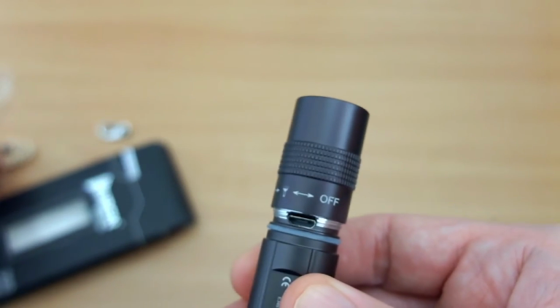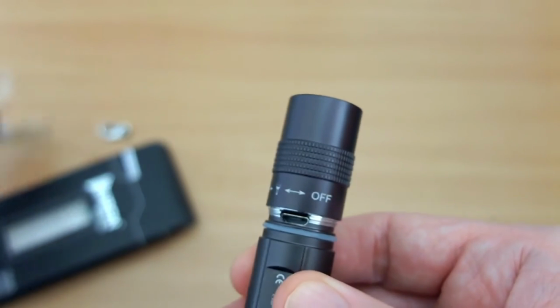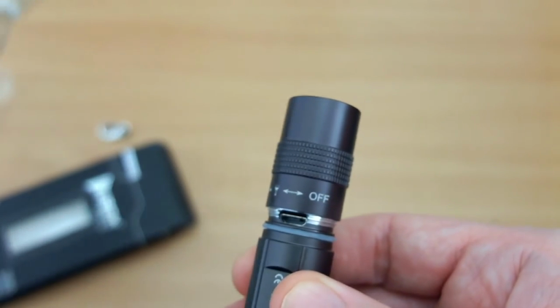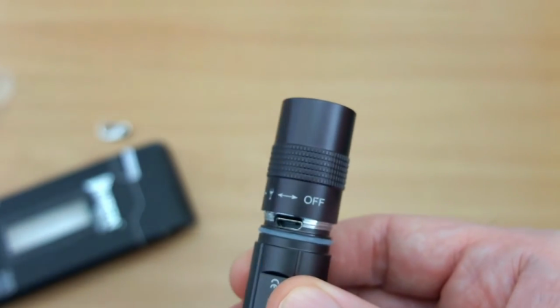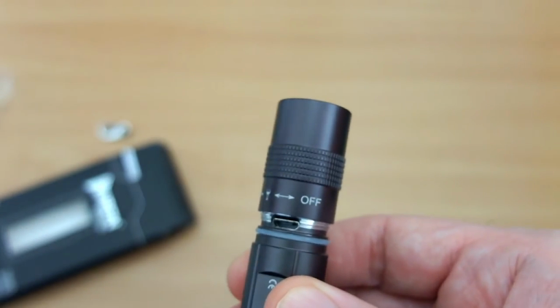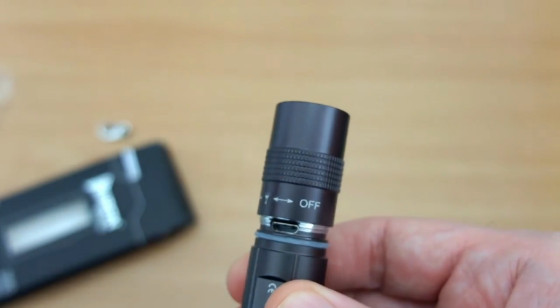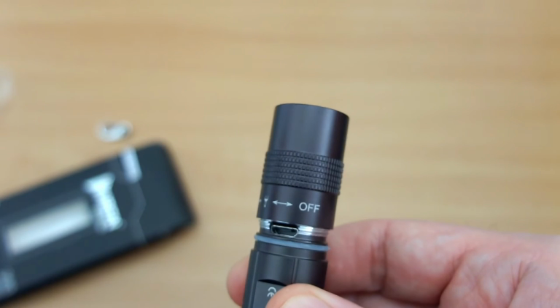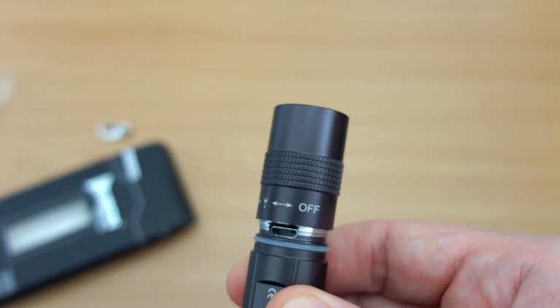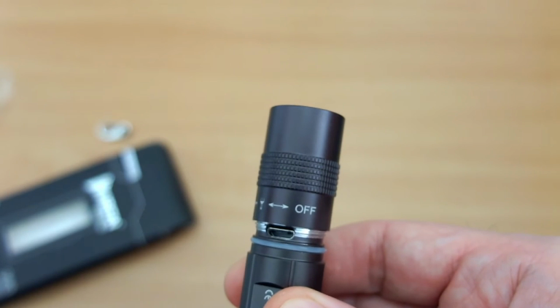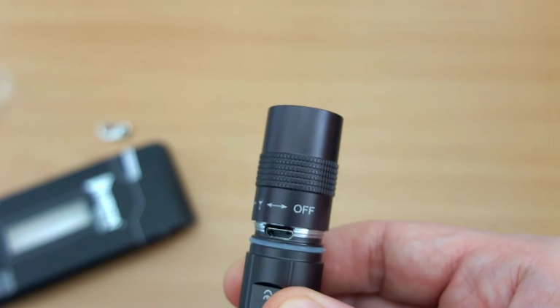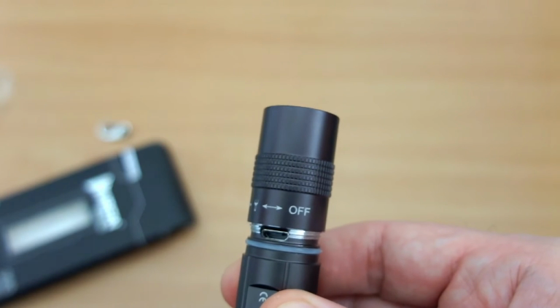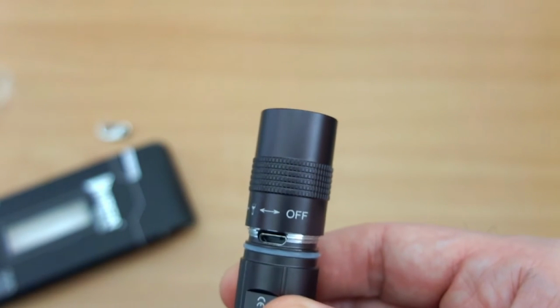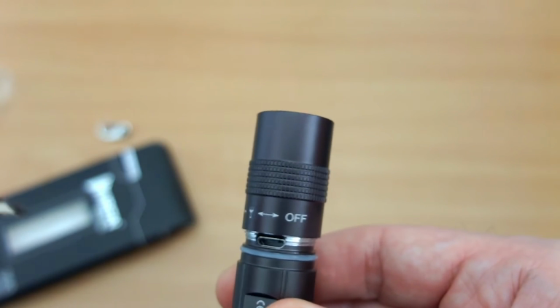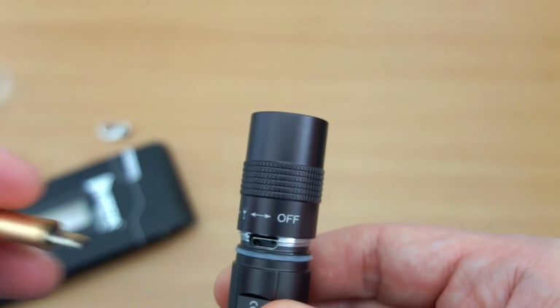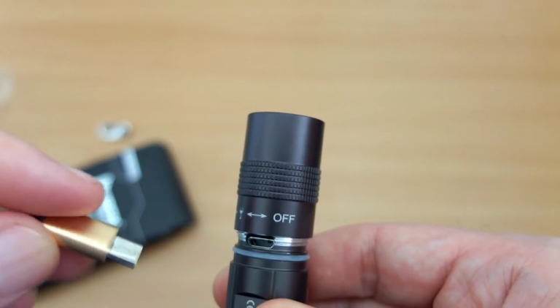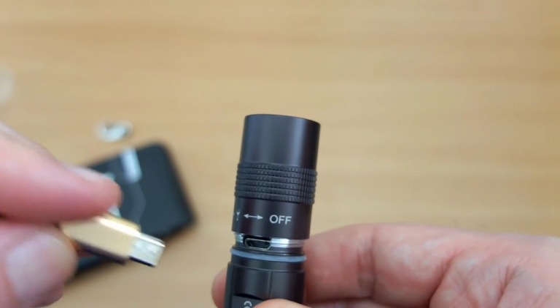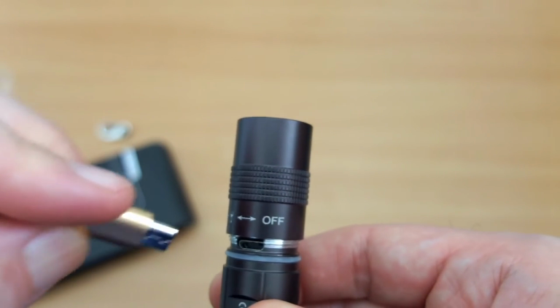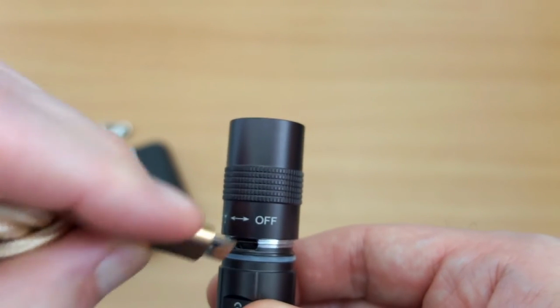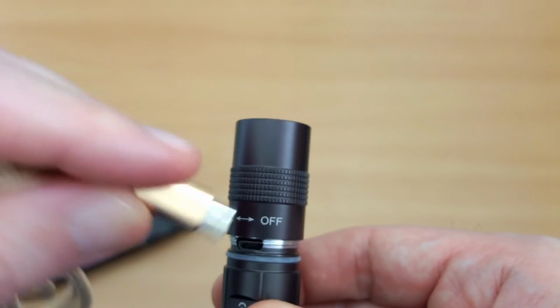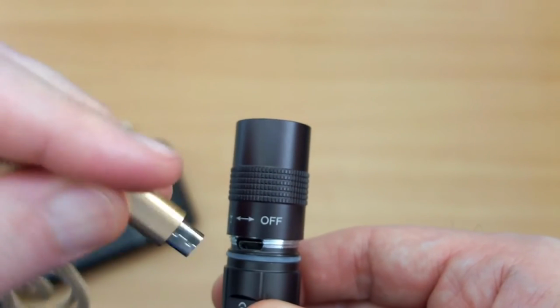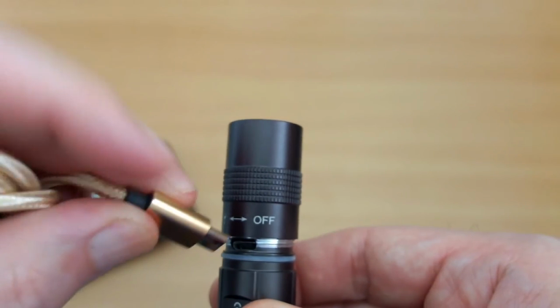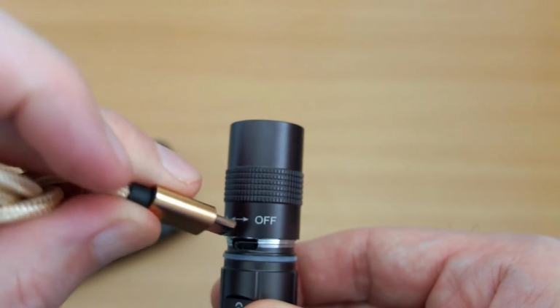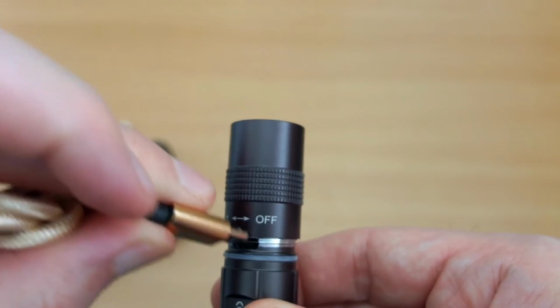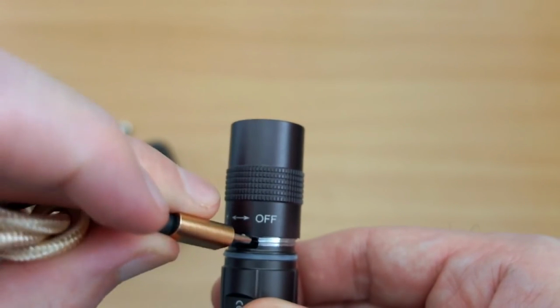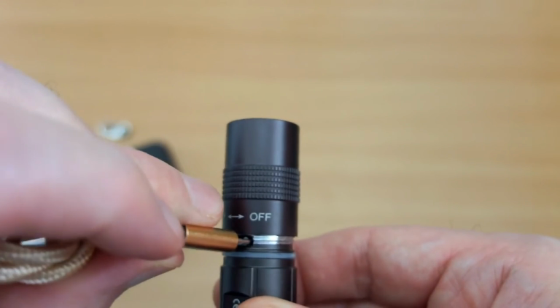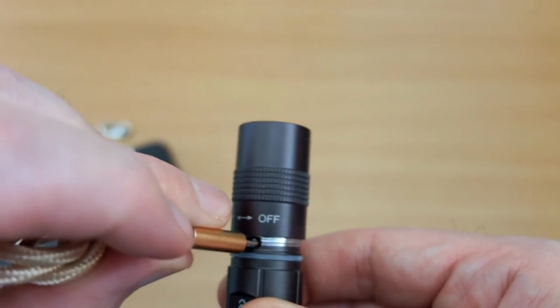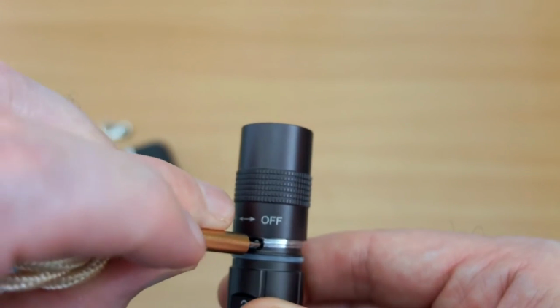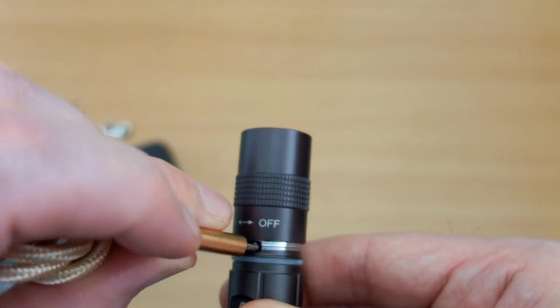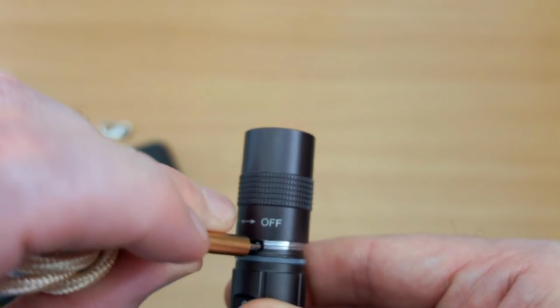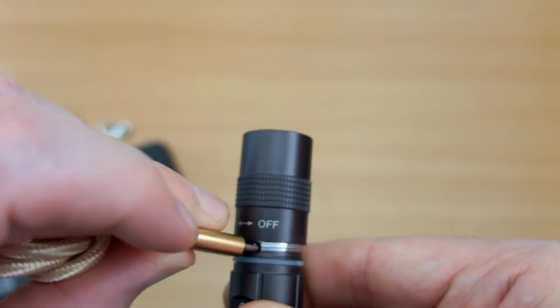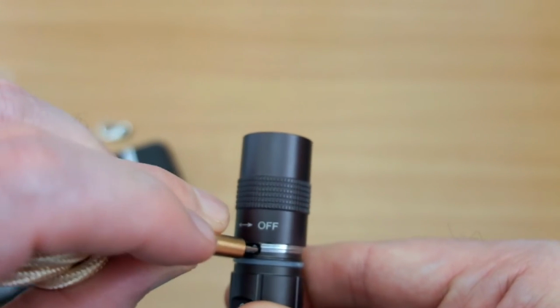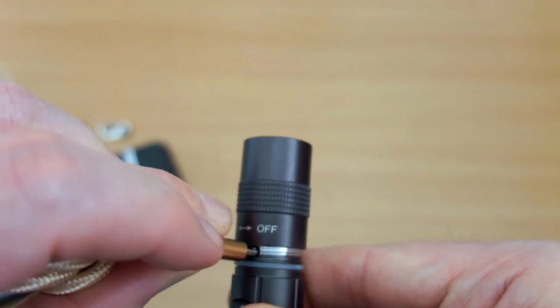I'll just show you here — screwed up most of the way but it won't come off, and you can just plug in the micro USB port.